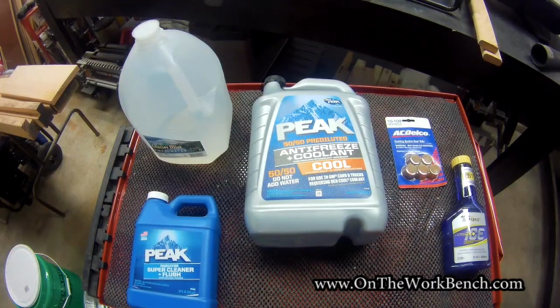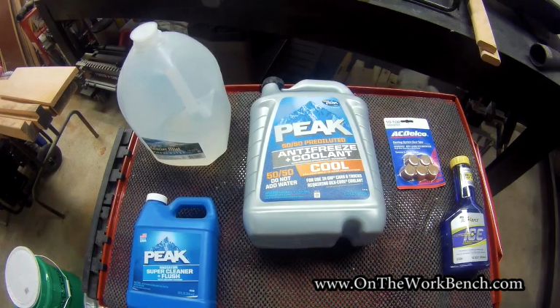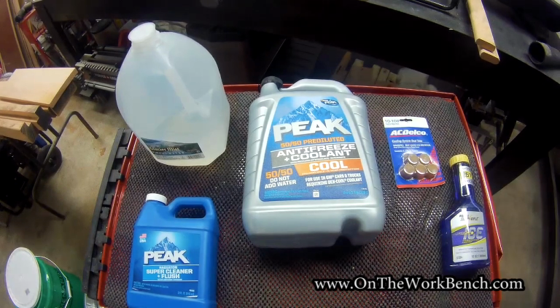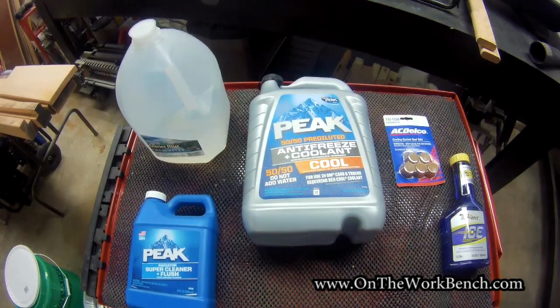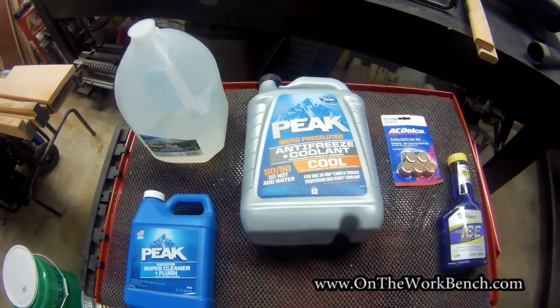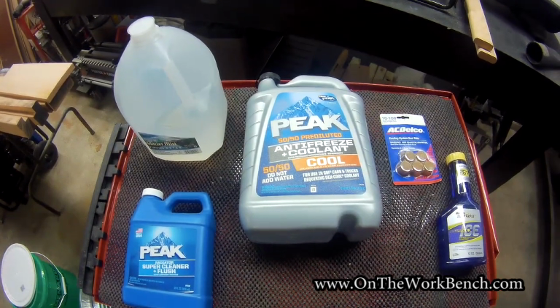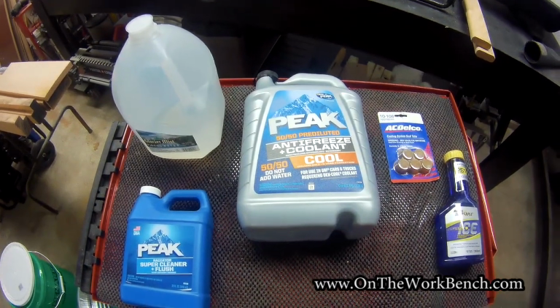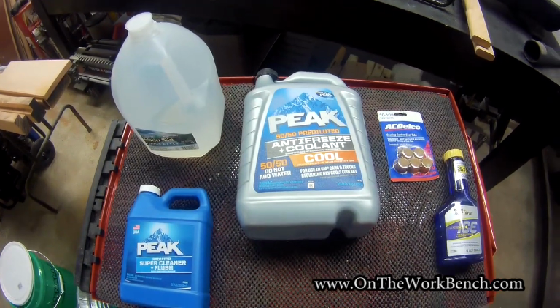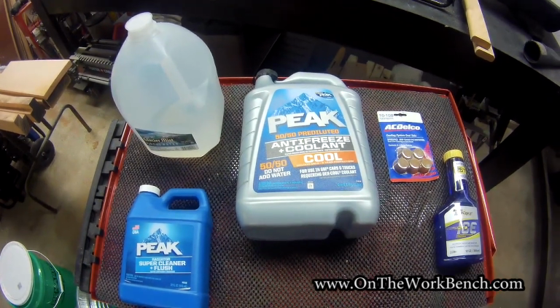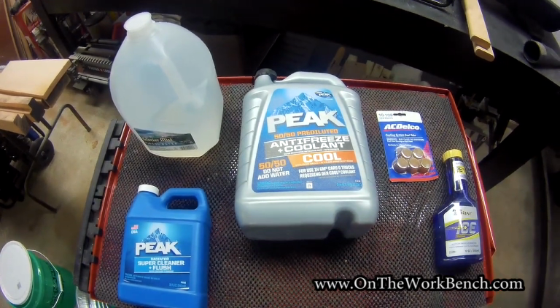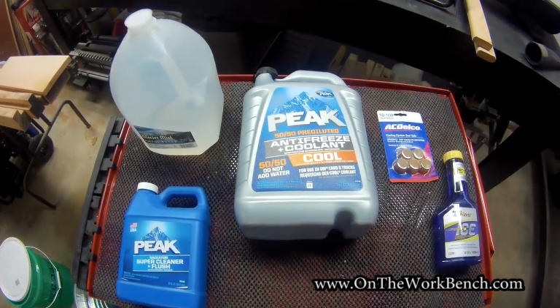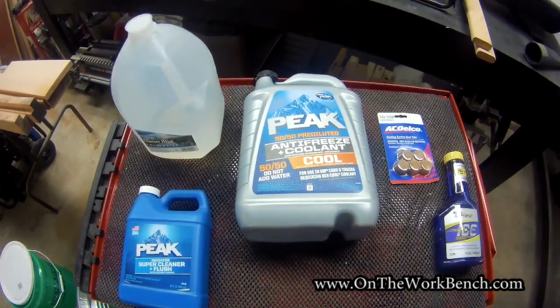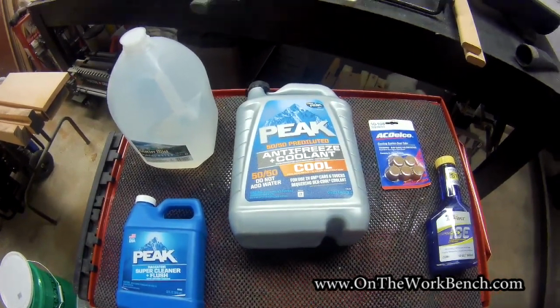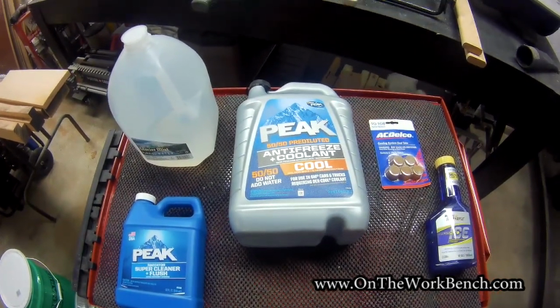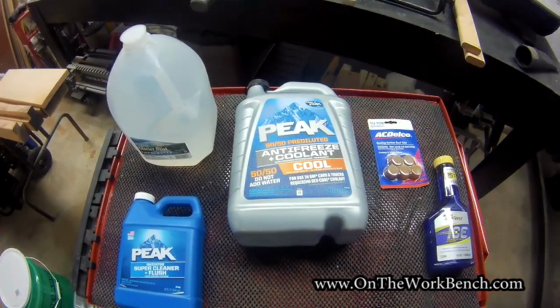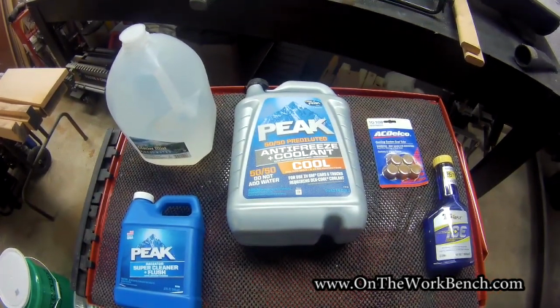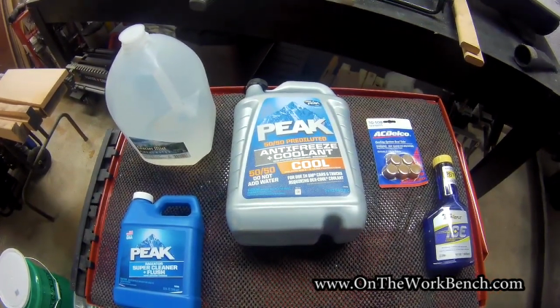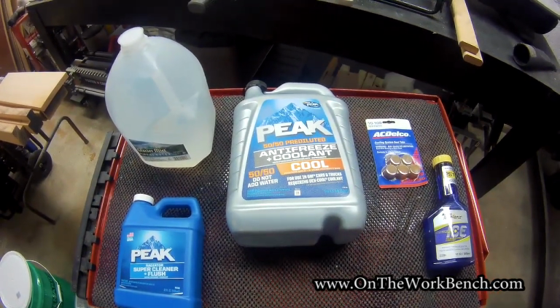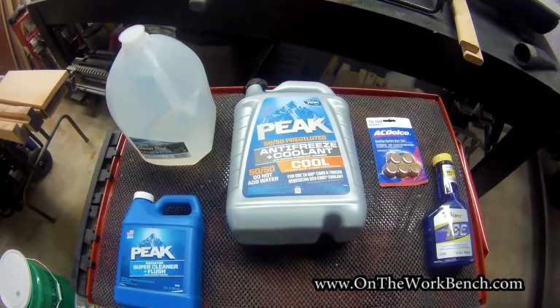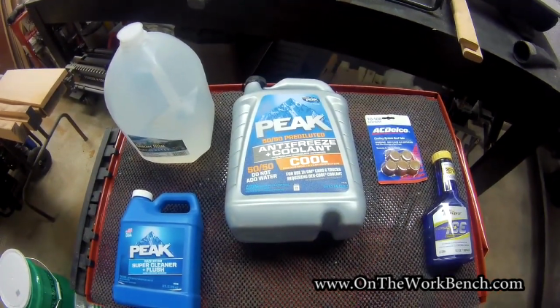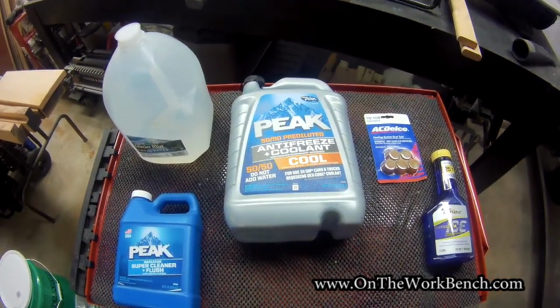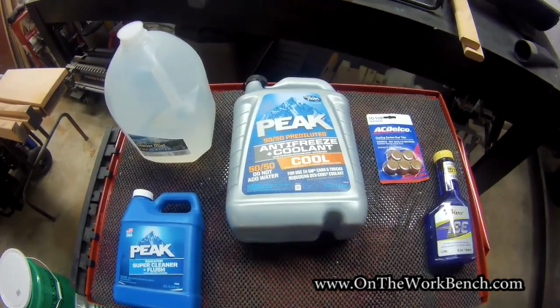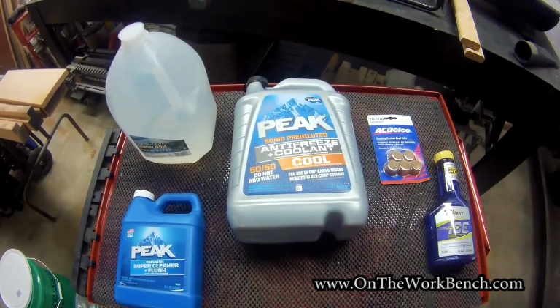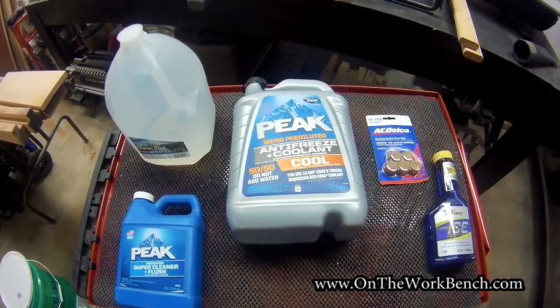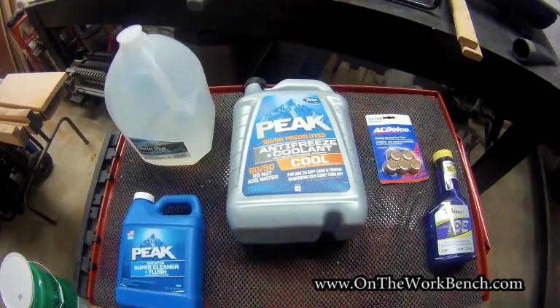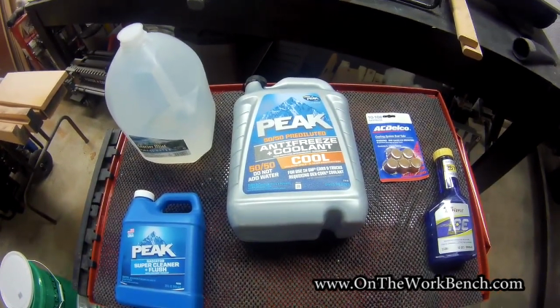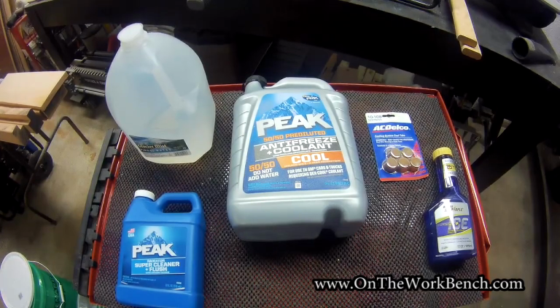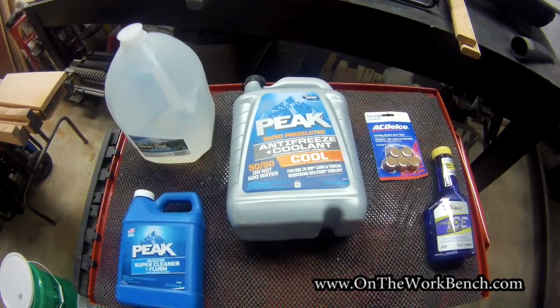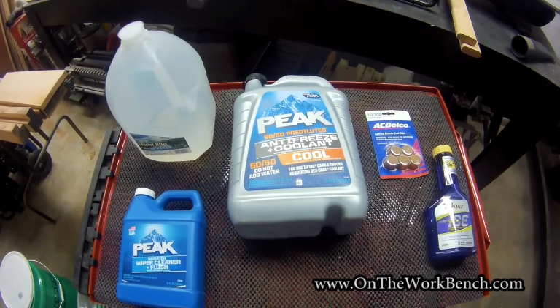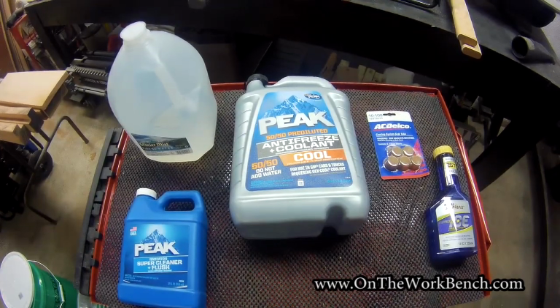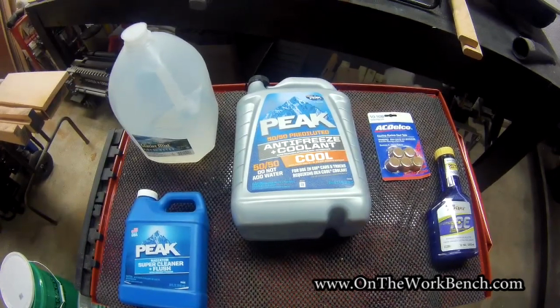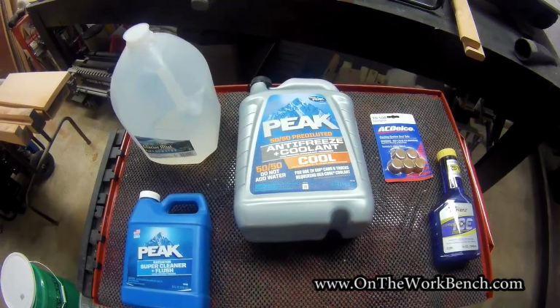Hello and welcome back to On The Workbench. Today we're going to be doing a coolant flush. To get started, let's go through some of the supplies we're going to need.